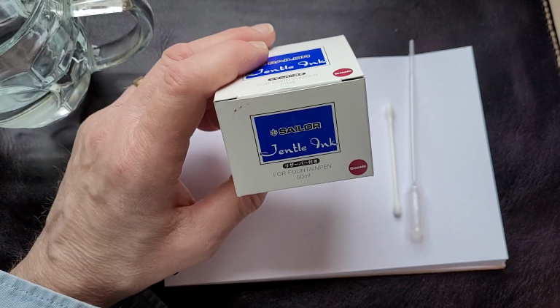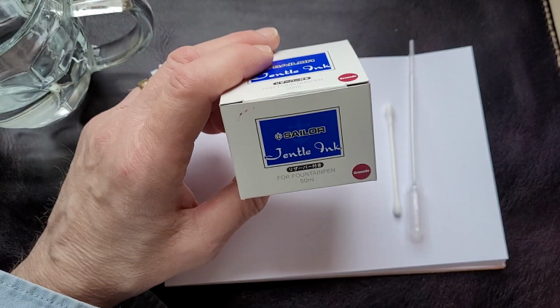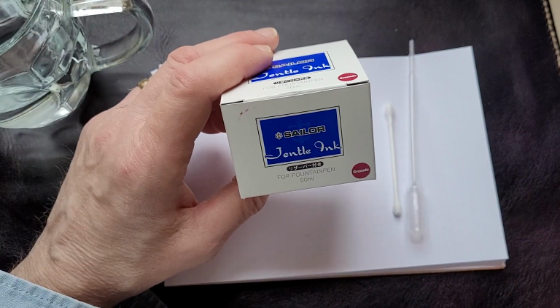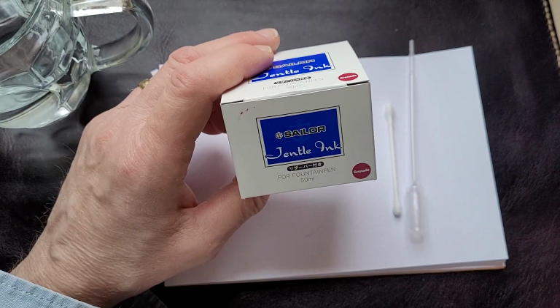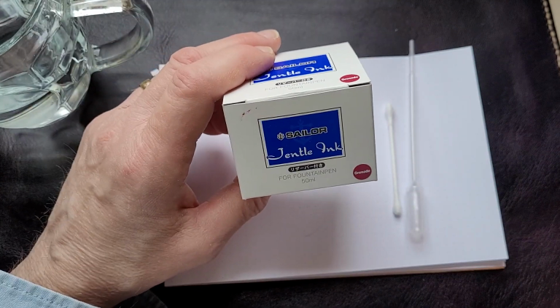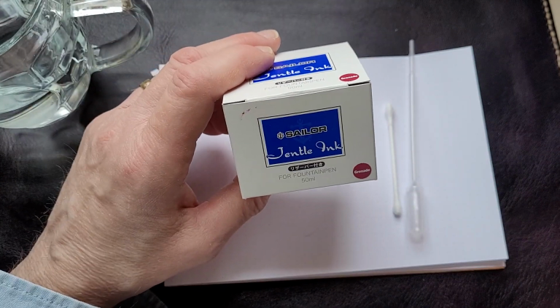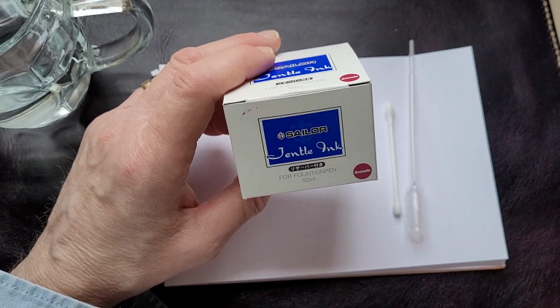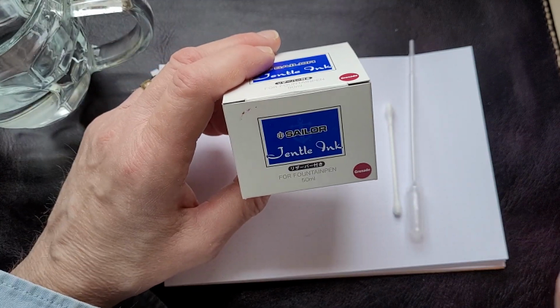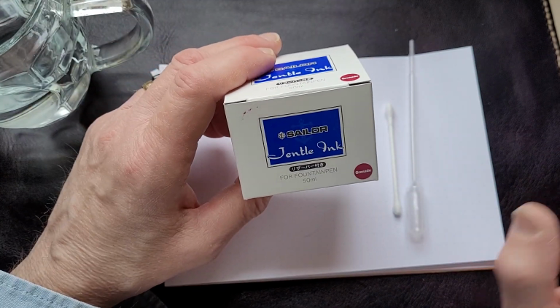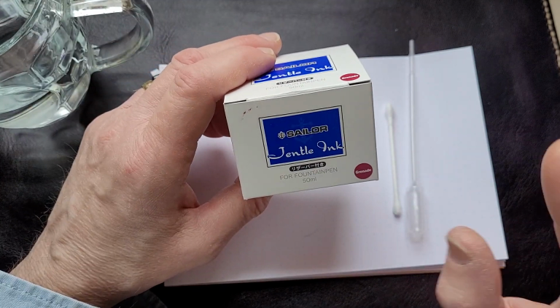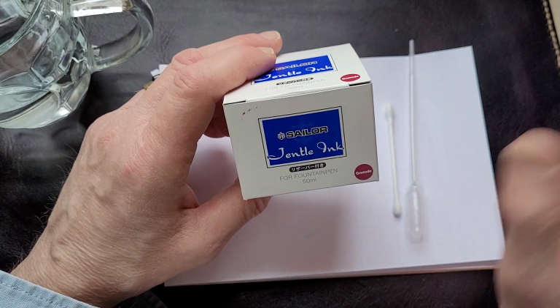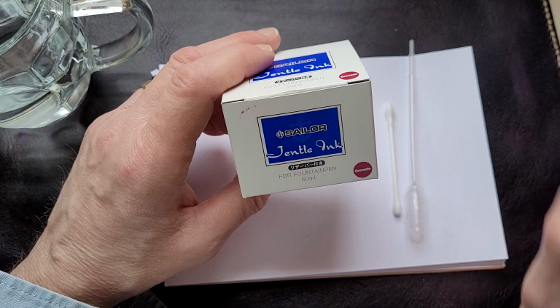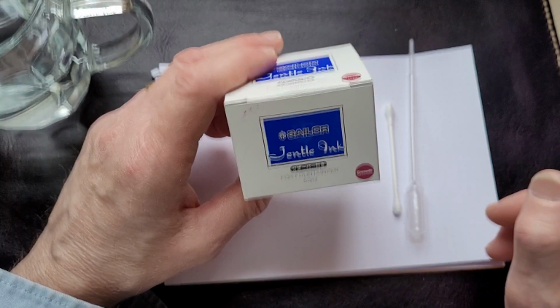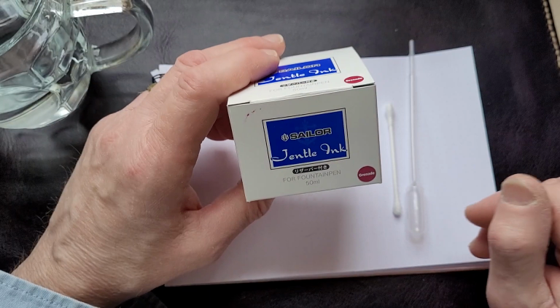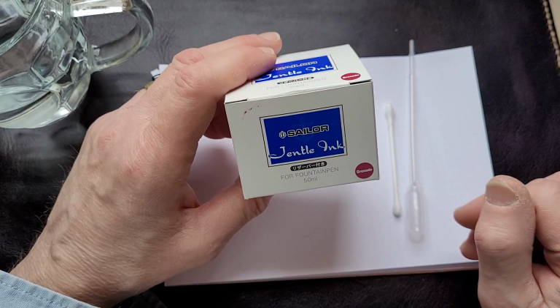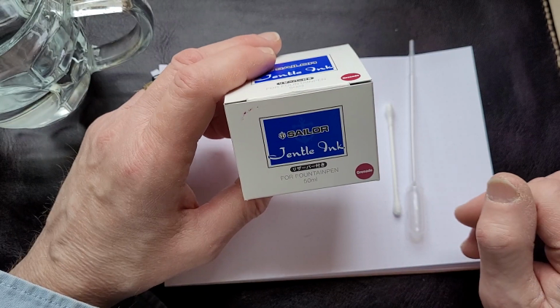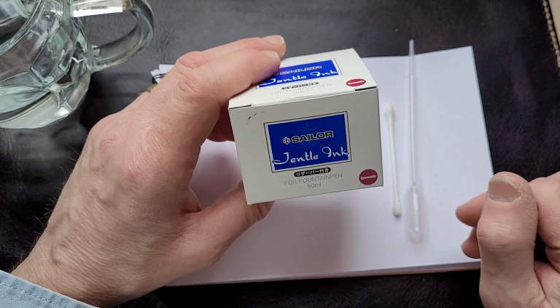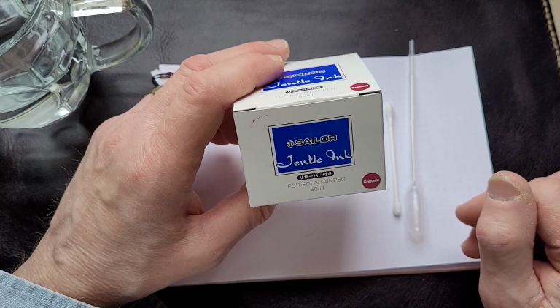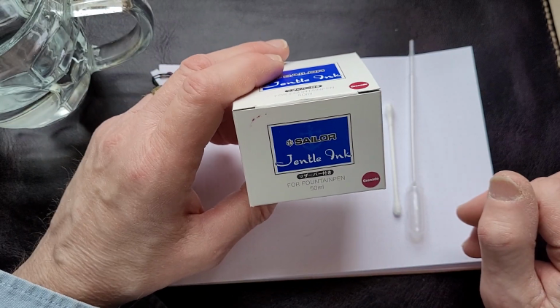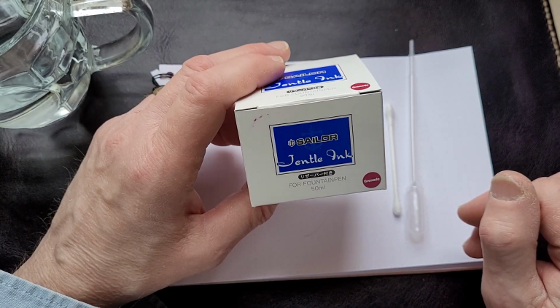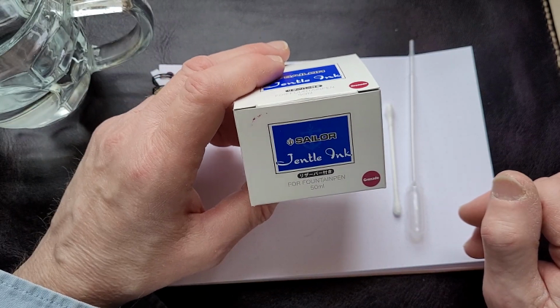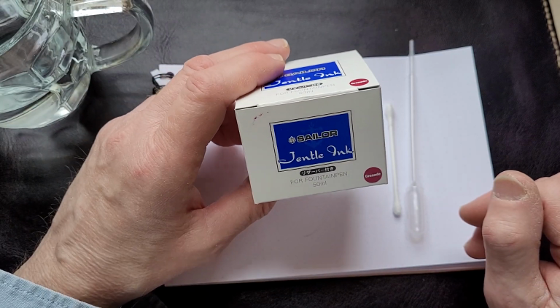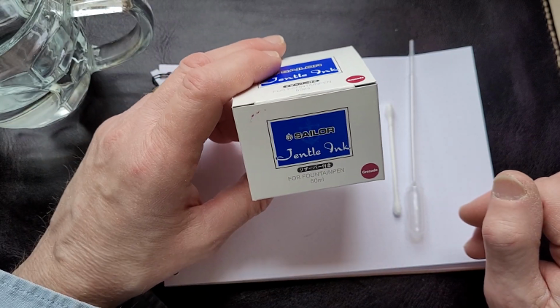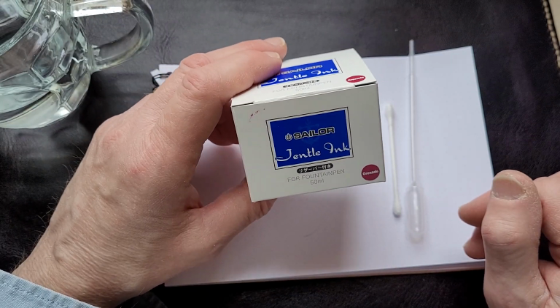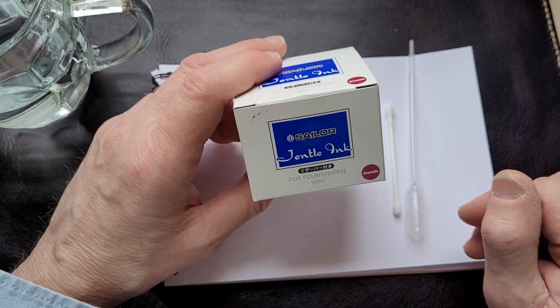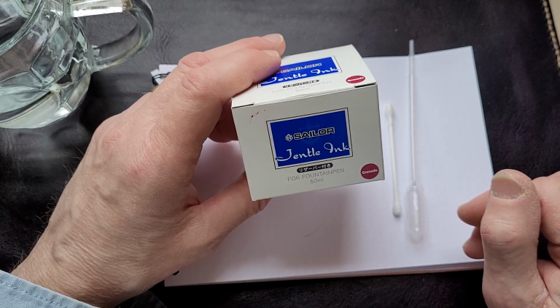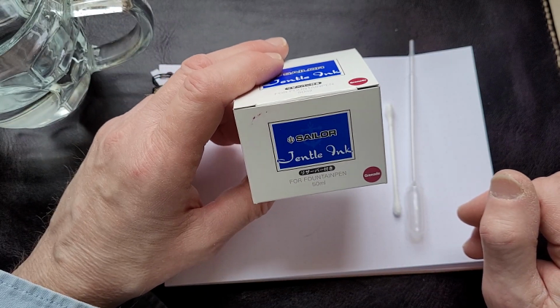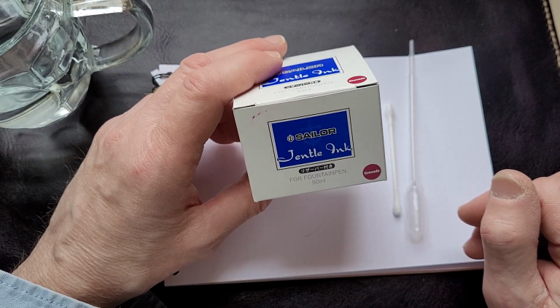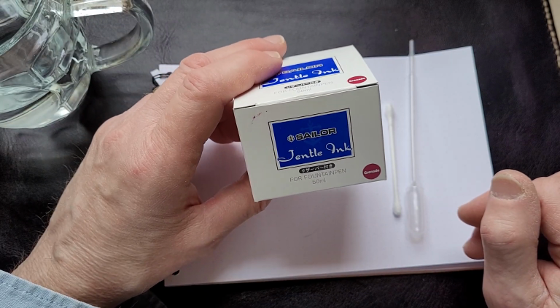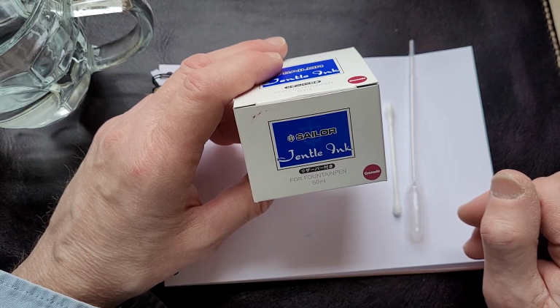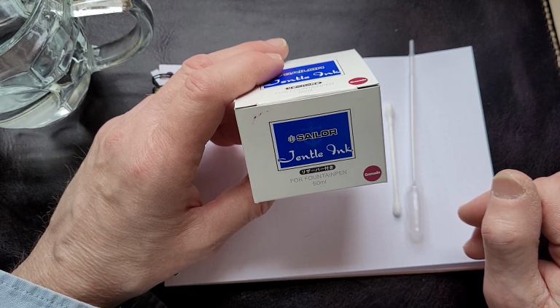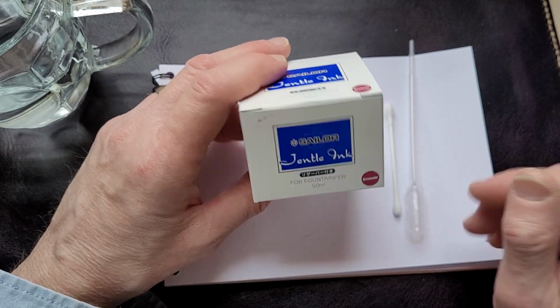I'm just going to do a little color swatch with it and take a look at it.